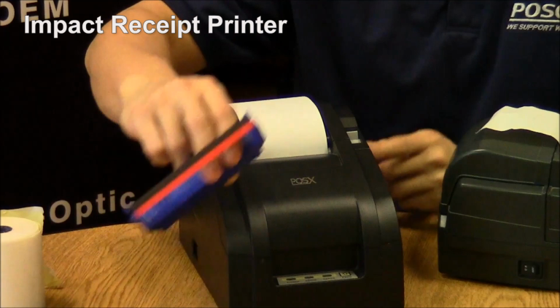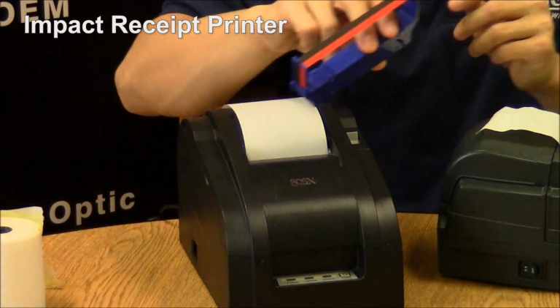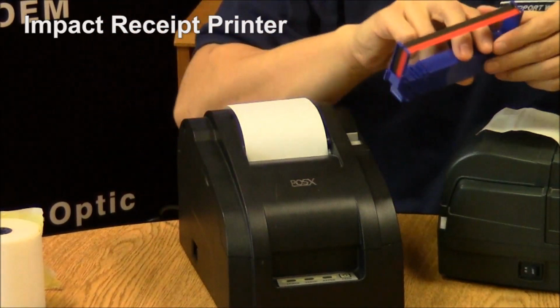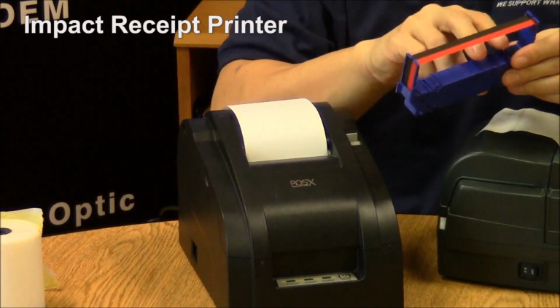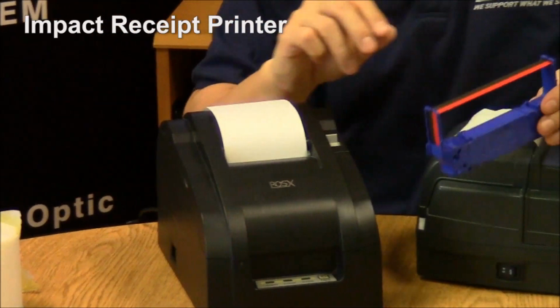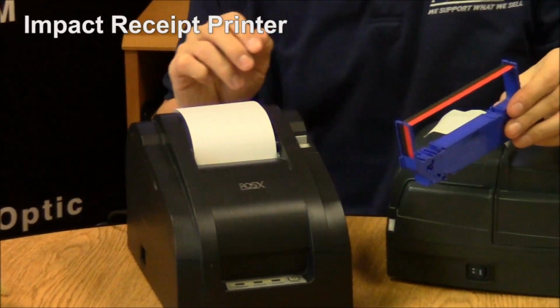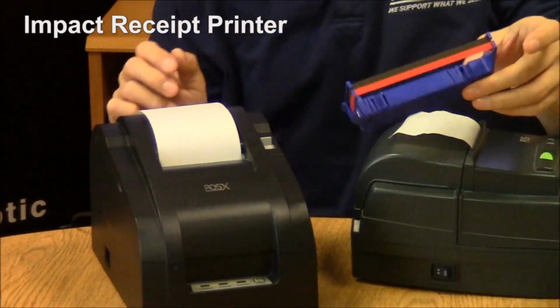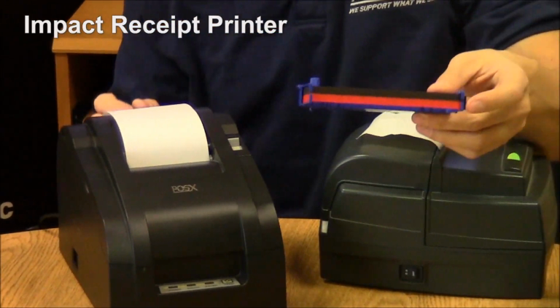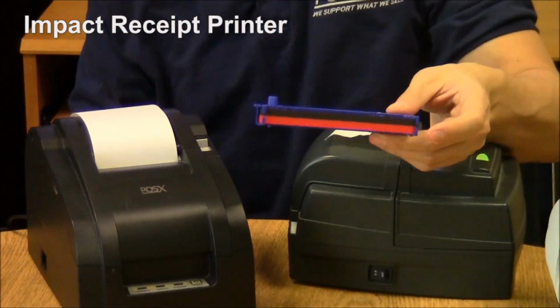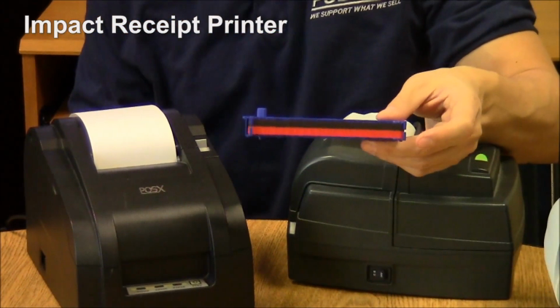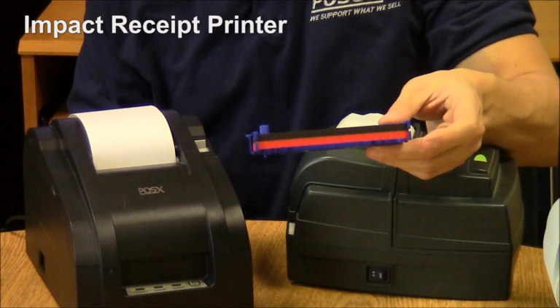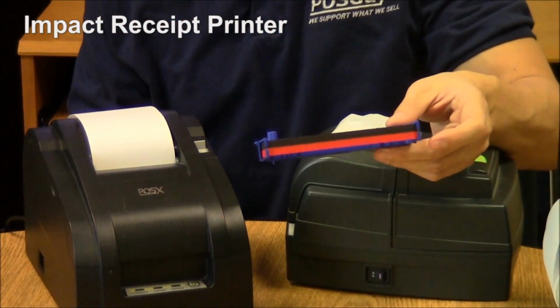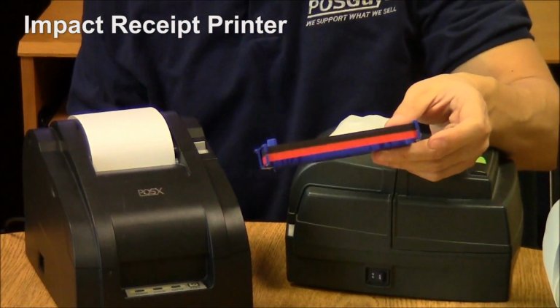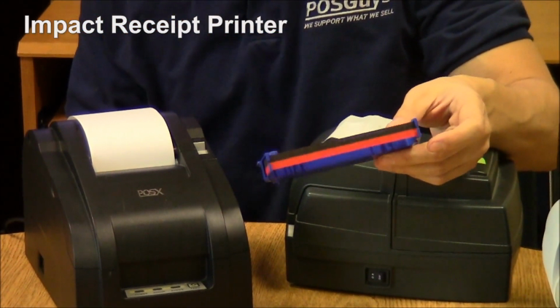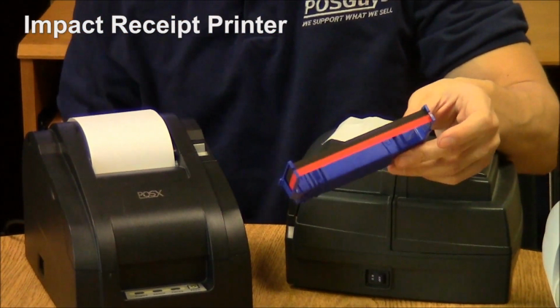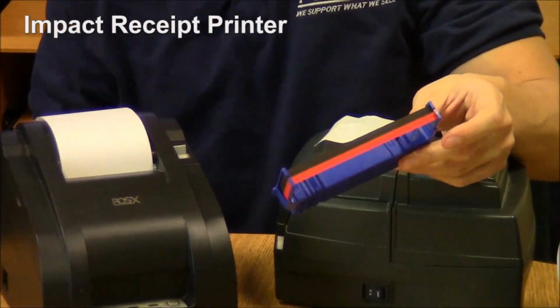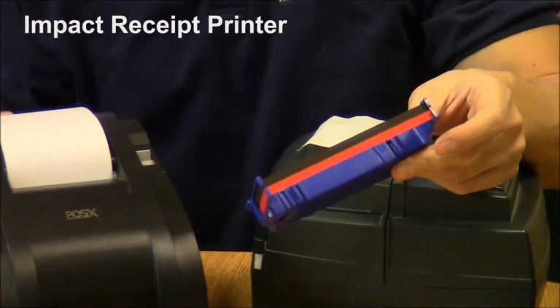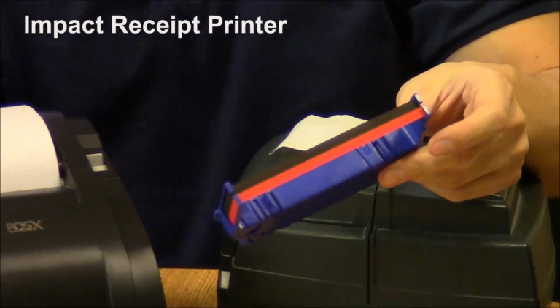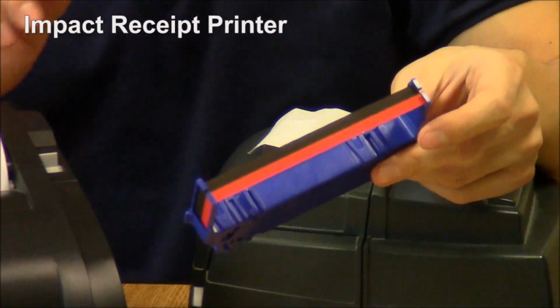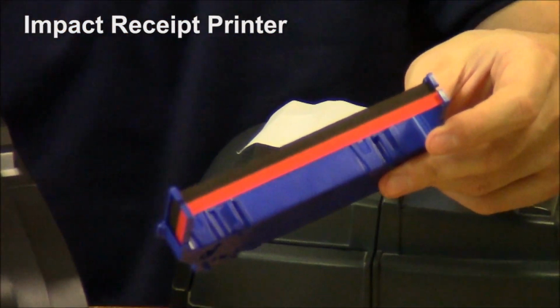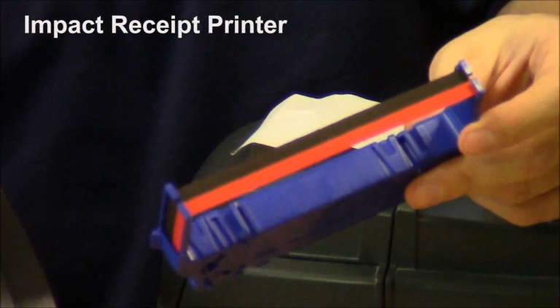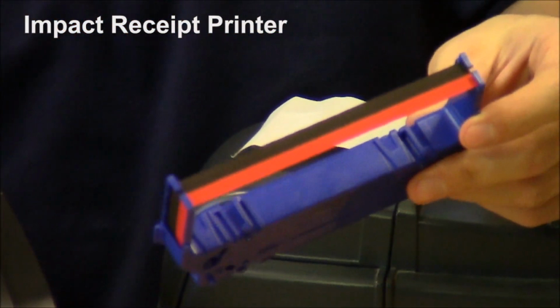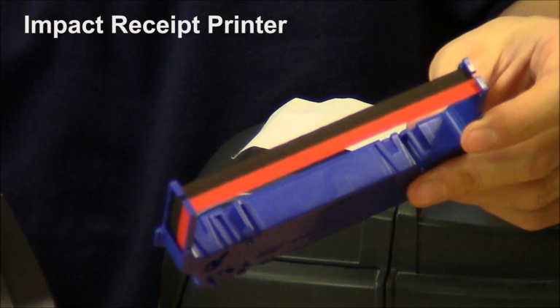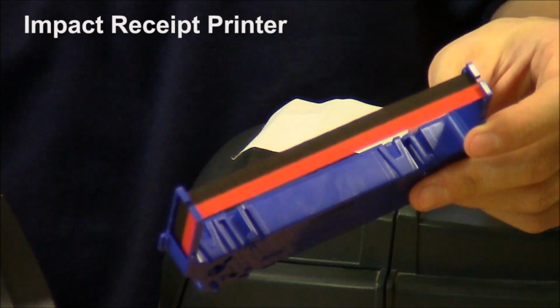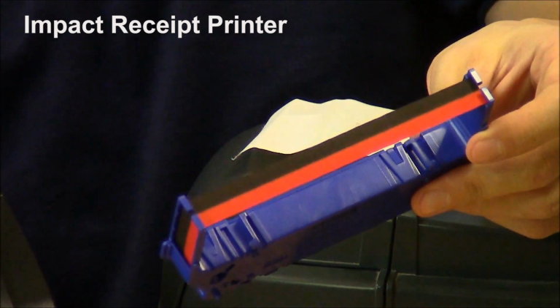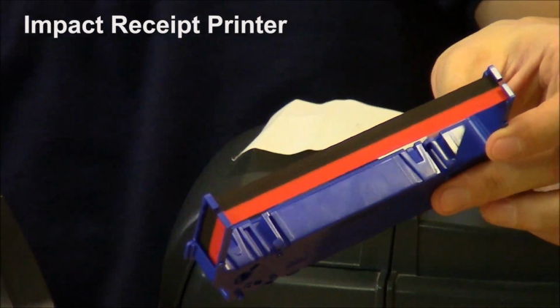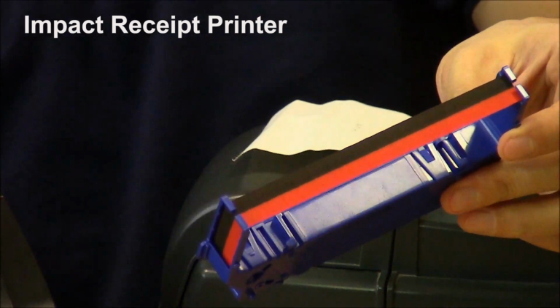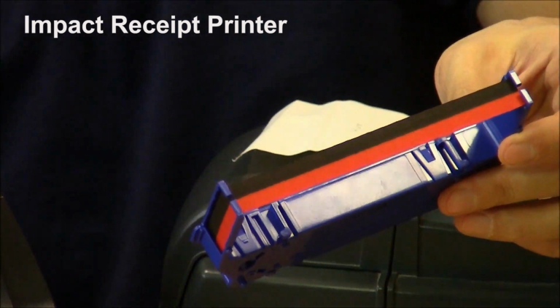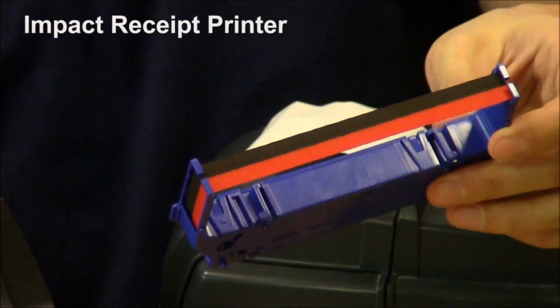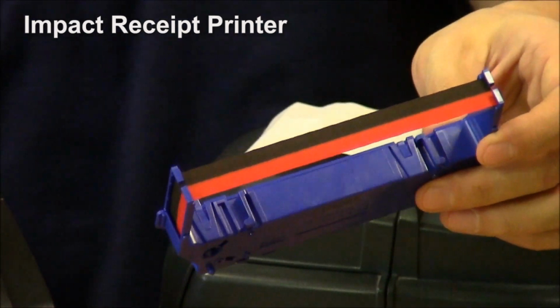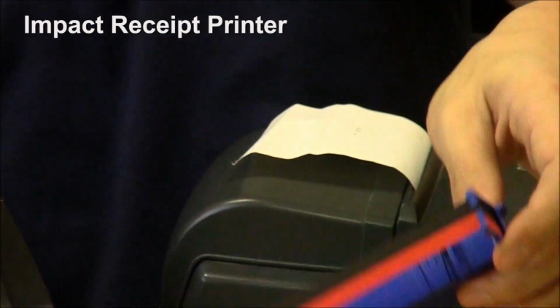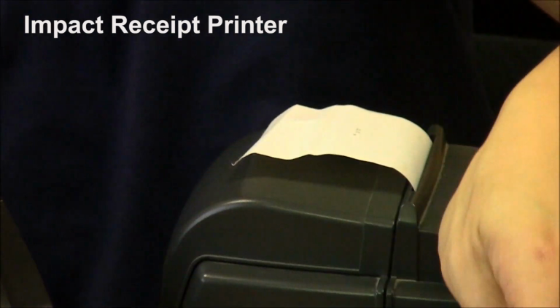Ribbons come in a few different colors. This is the red-black option. There's also straight black and straight purple, depending on your color needs.